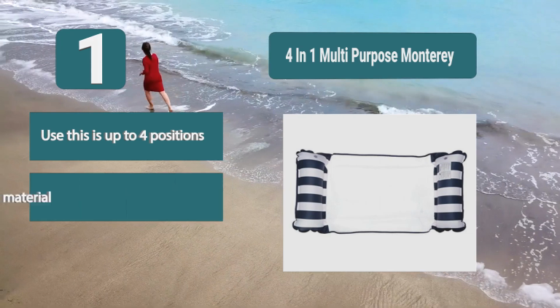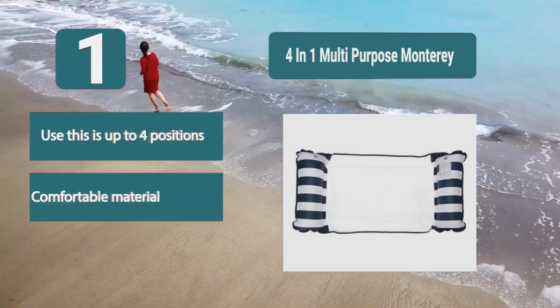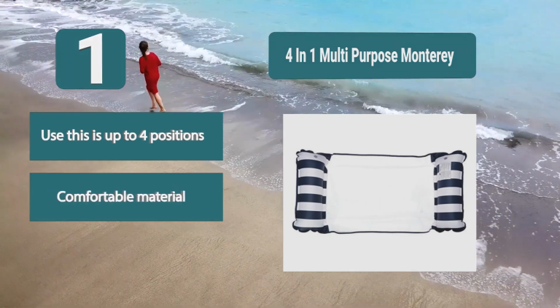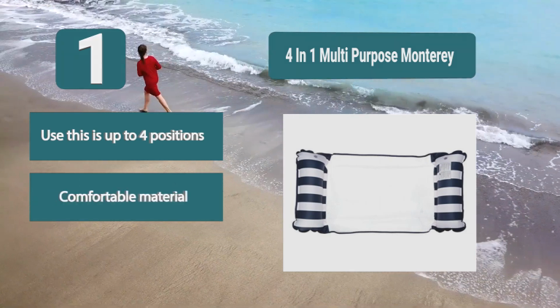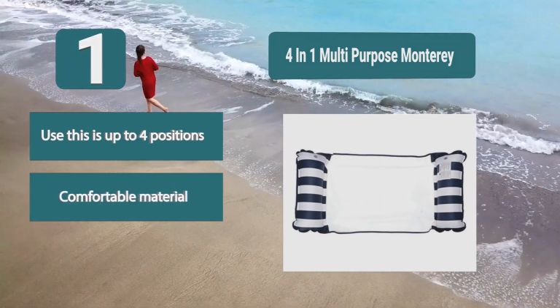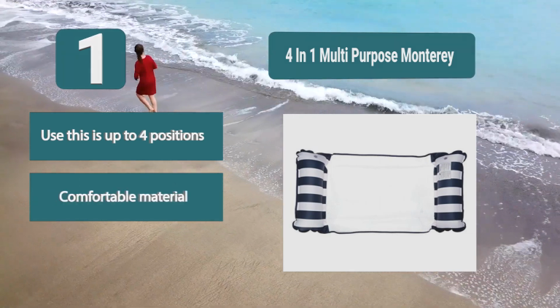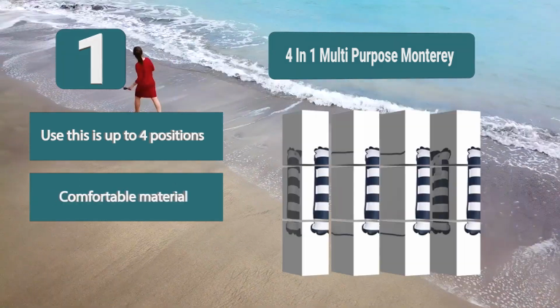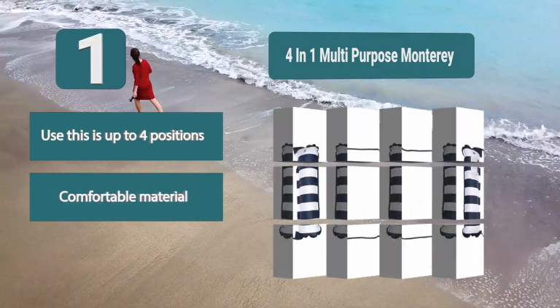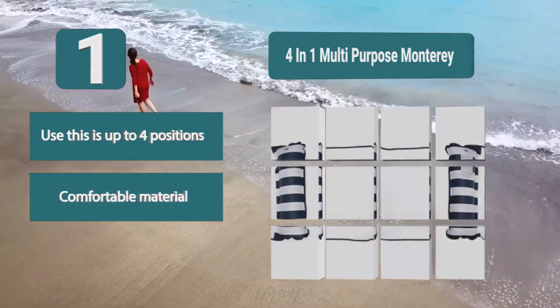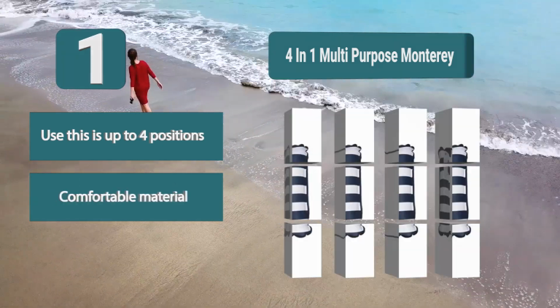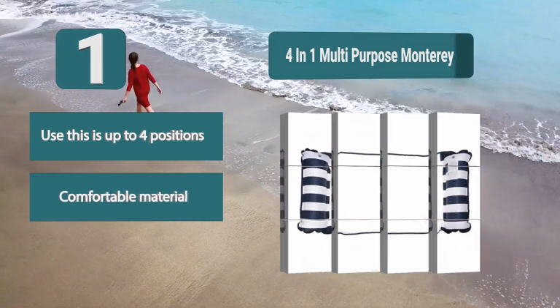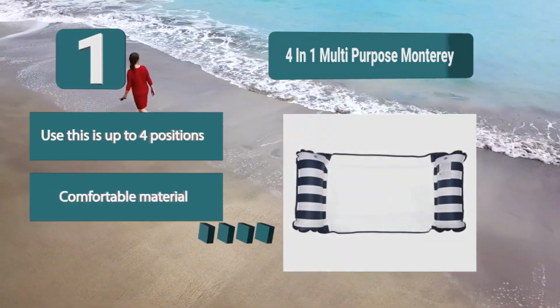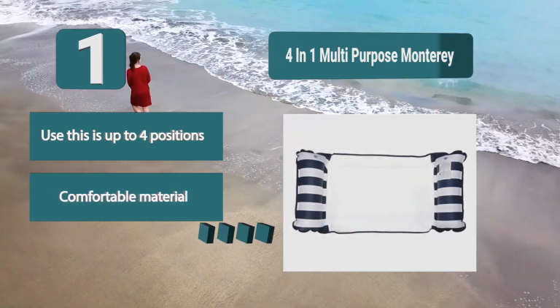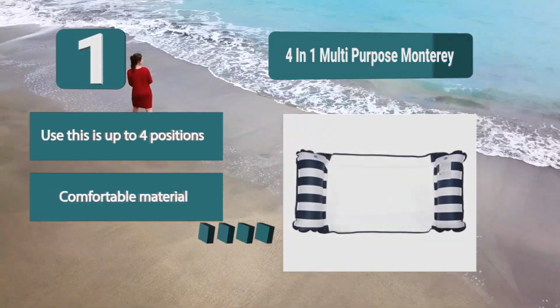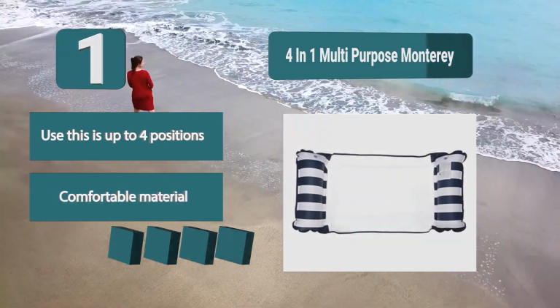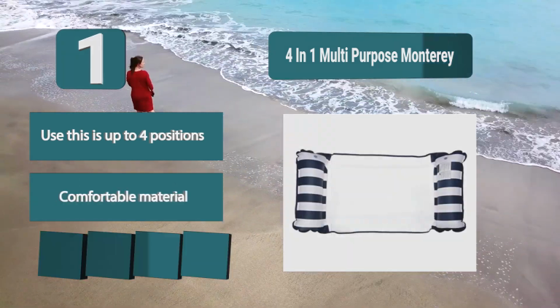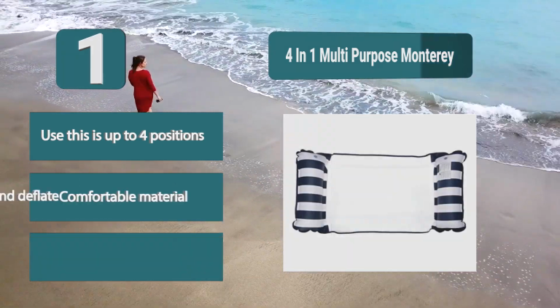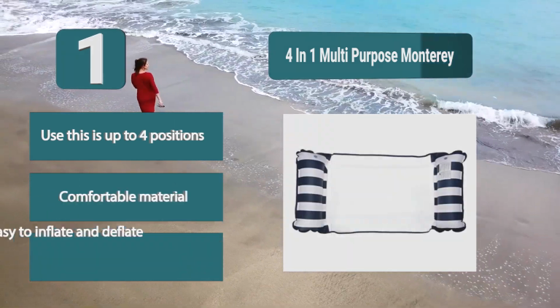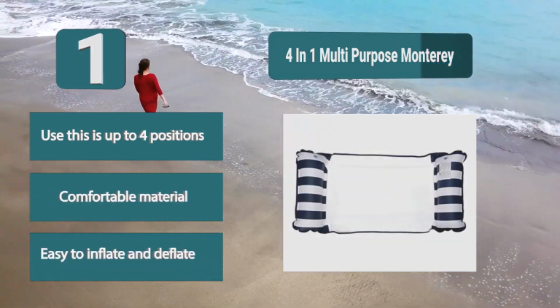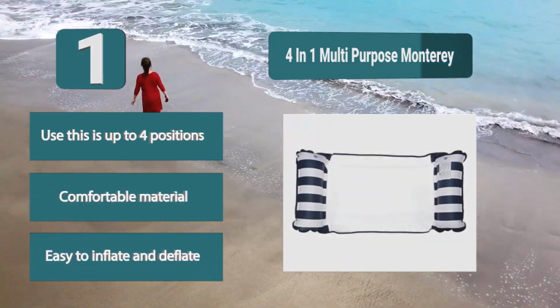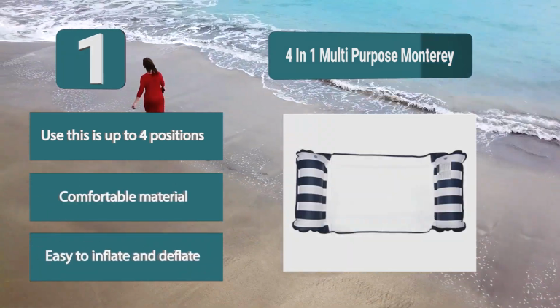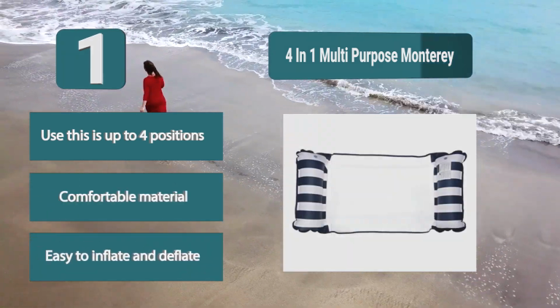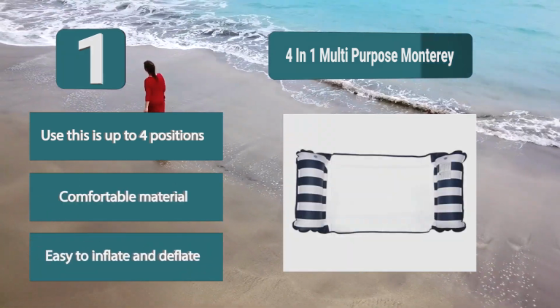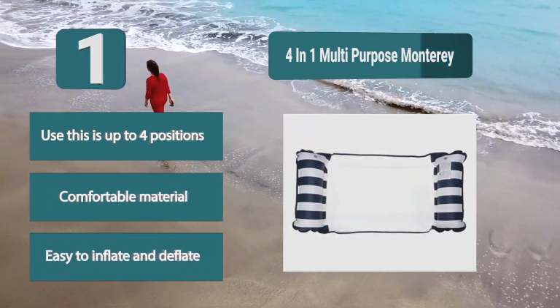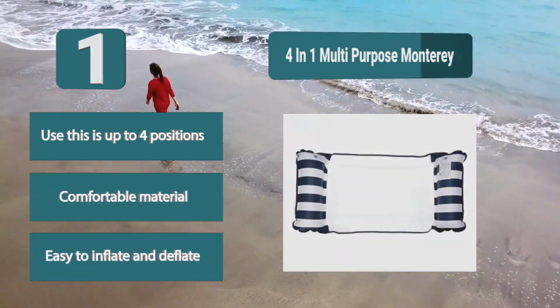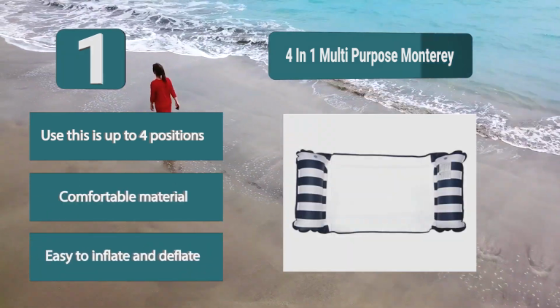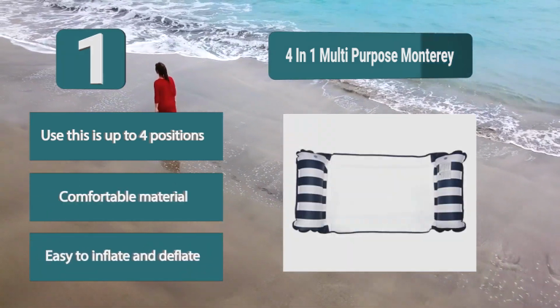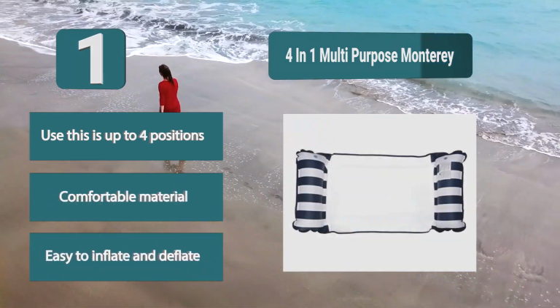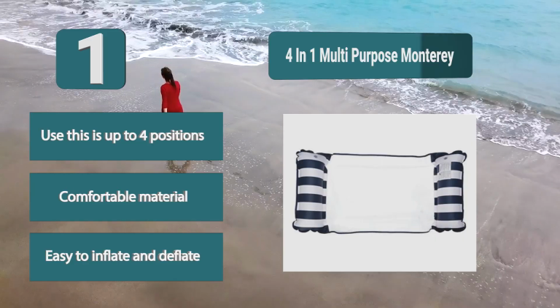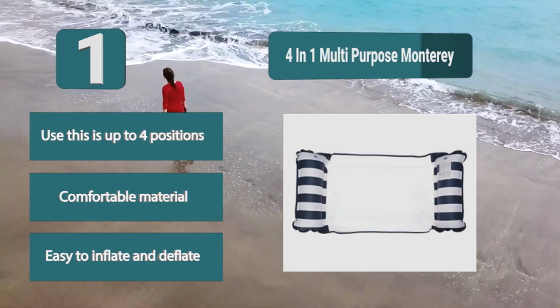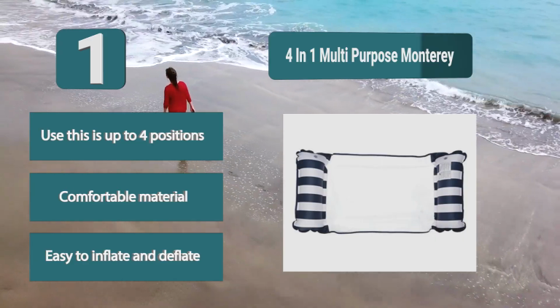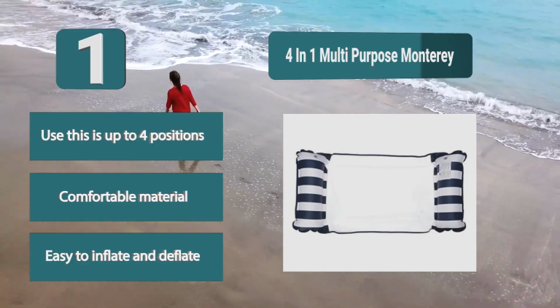Key features include use in up to four positions, comfortable material, and easy inflation and deflation.